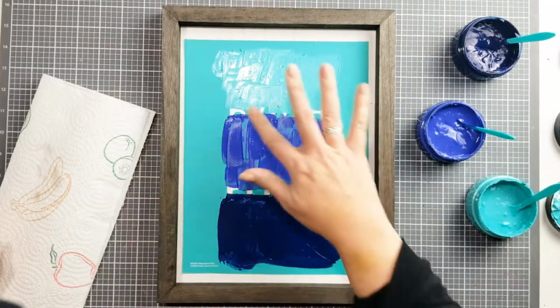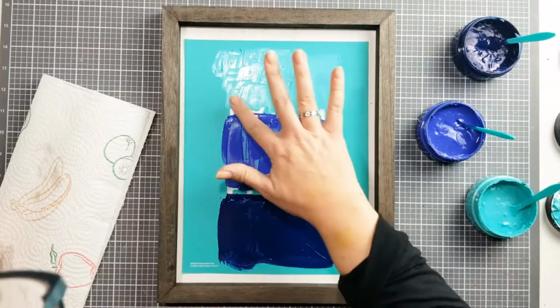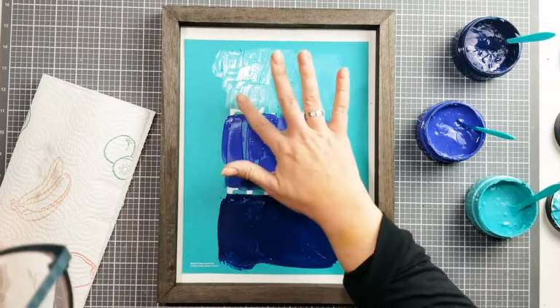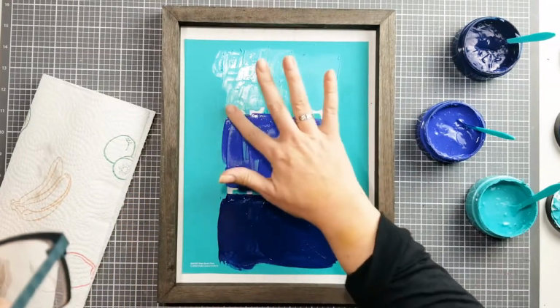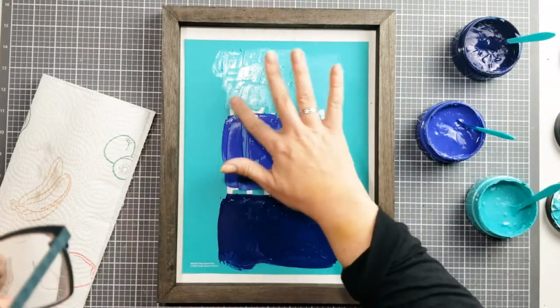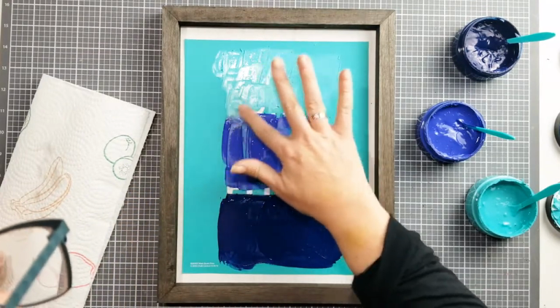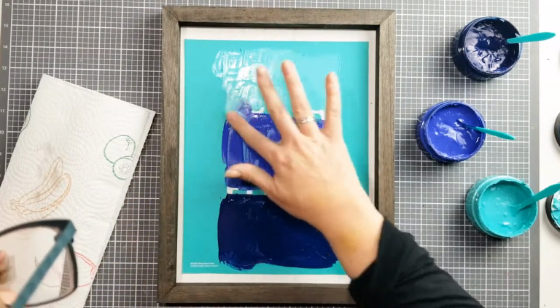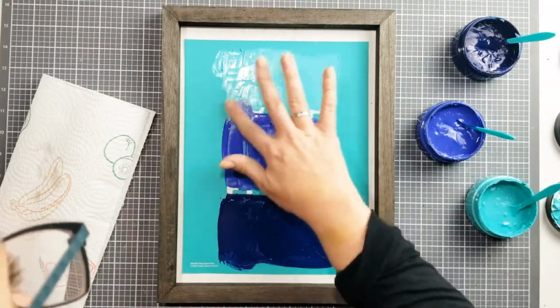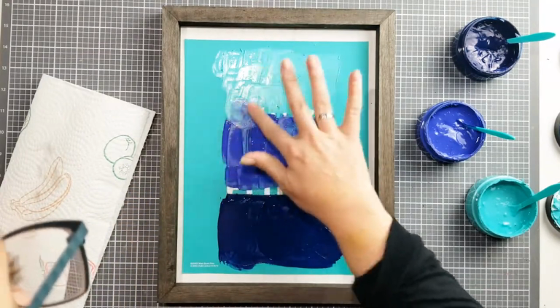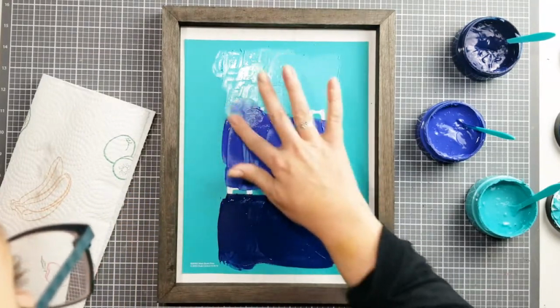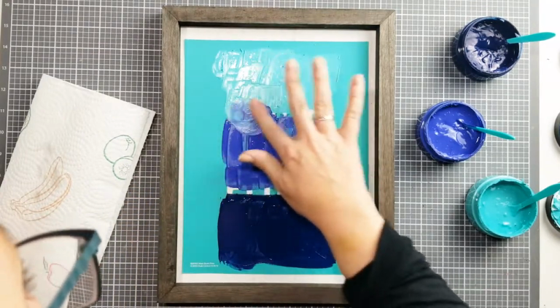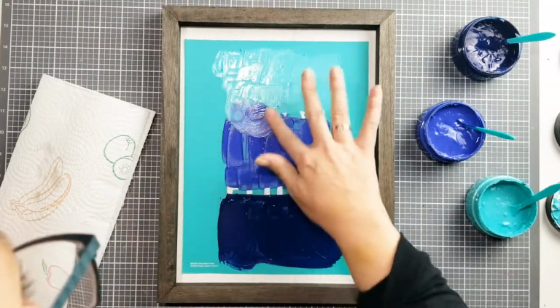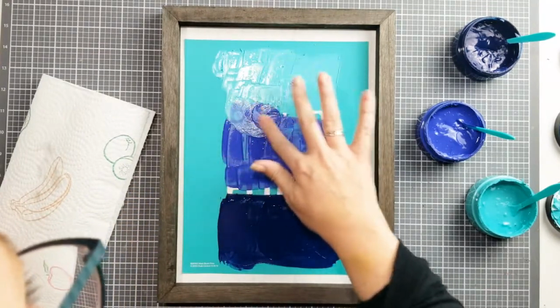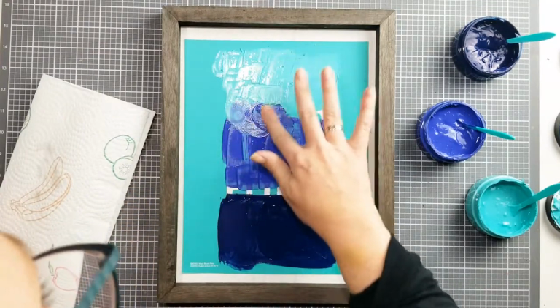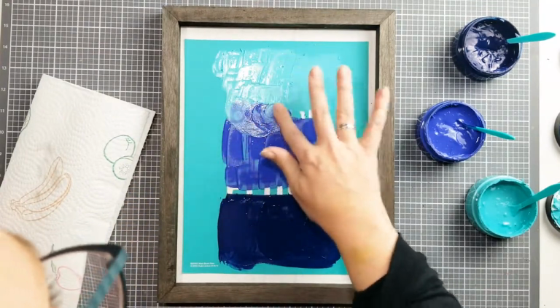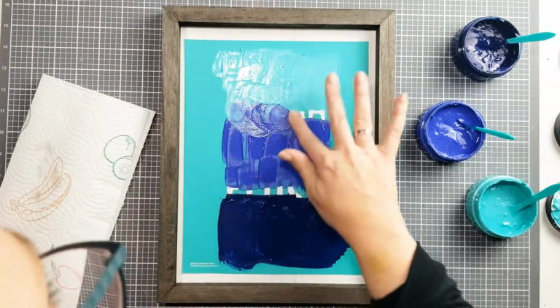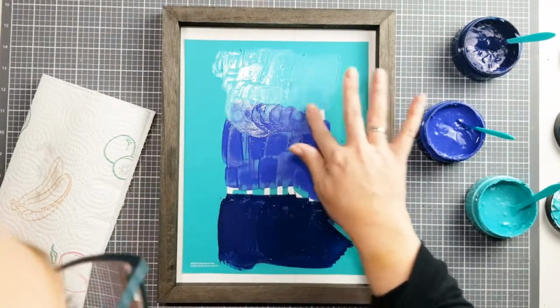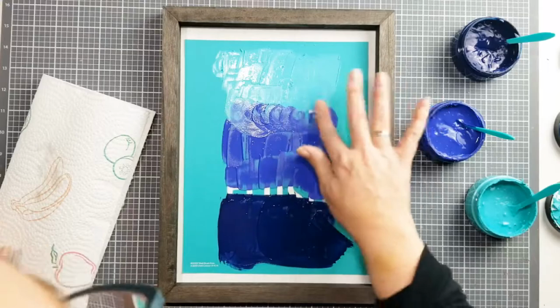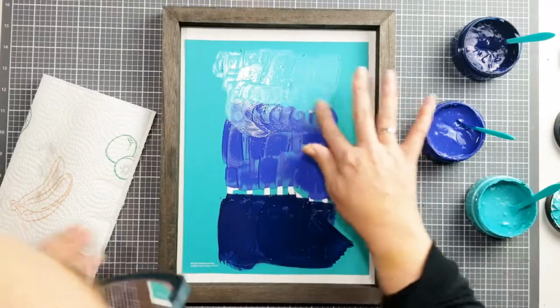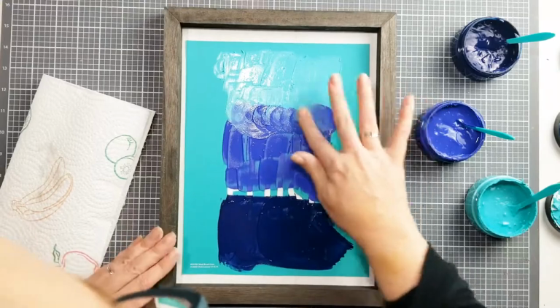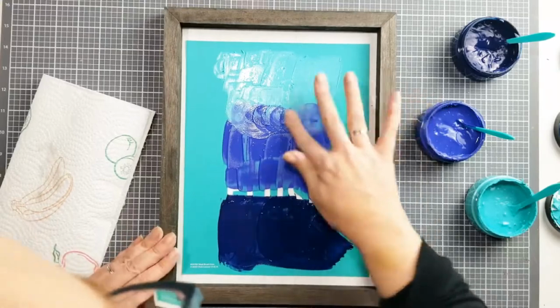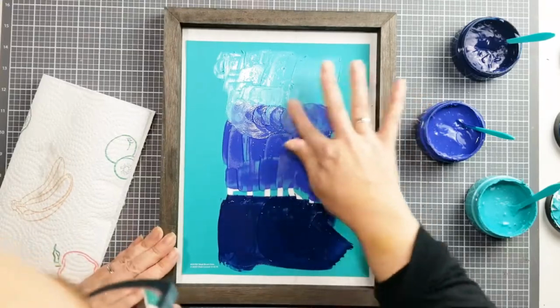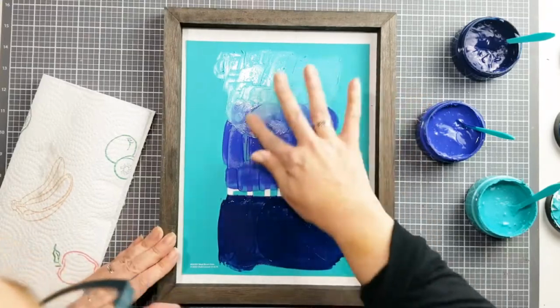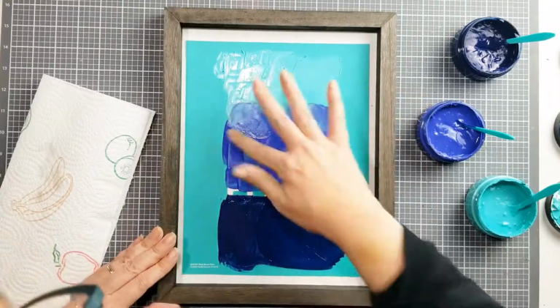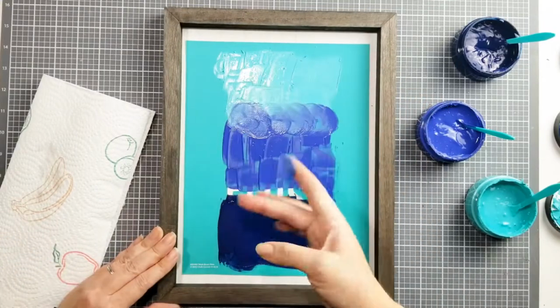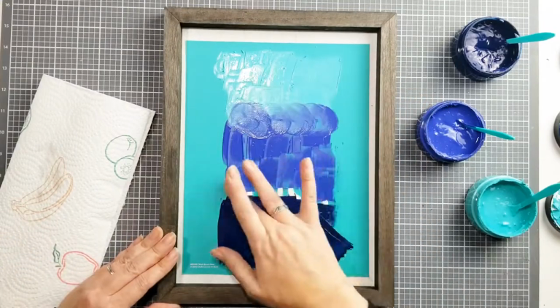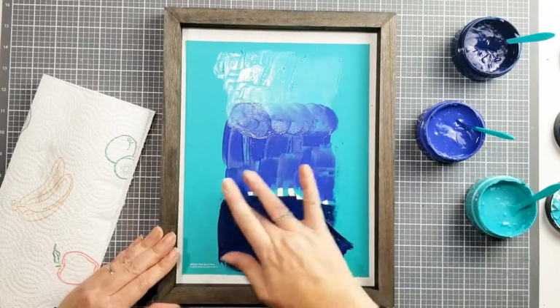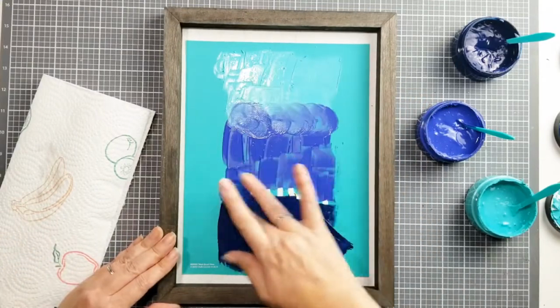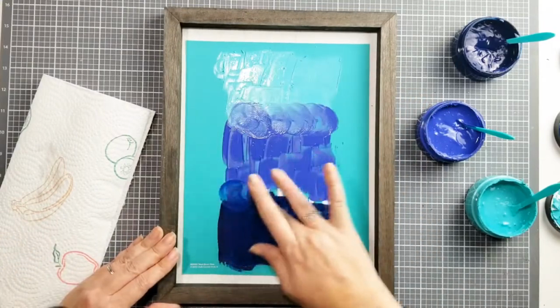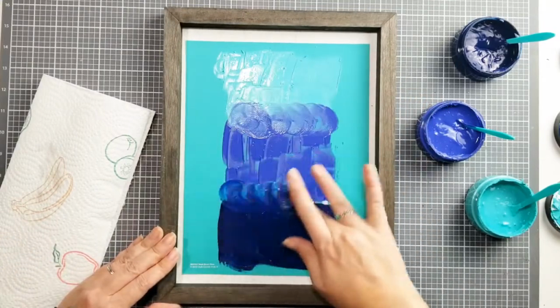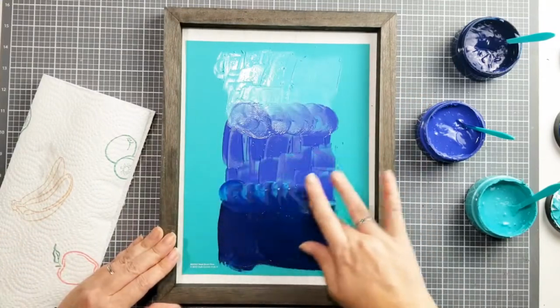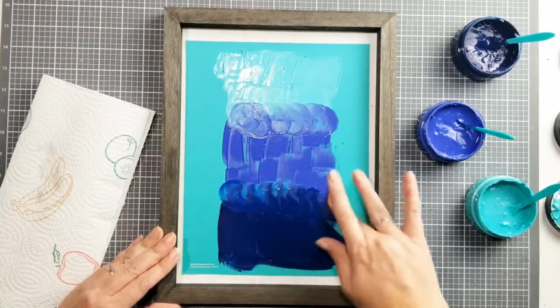And then swirl the colors together. This will give you that nice gradient that we're looking for.